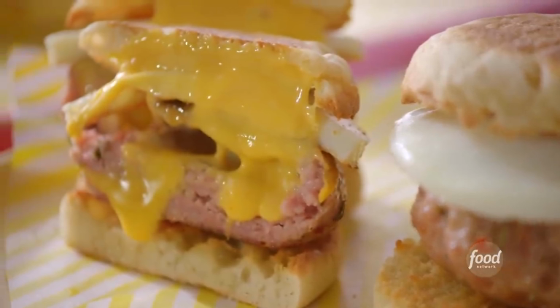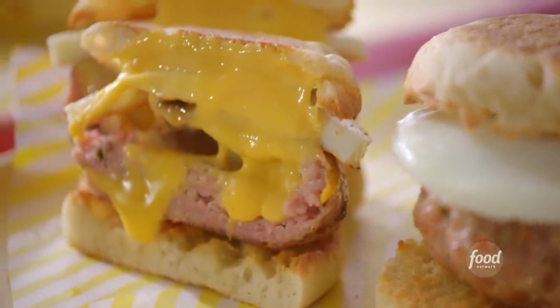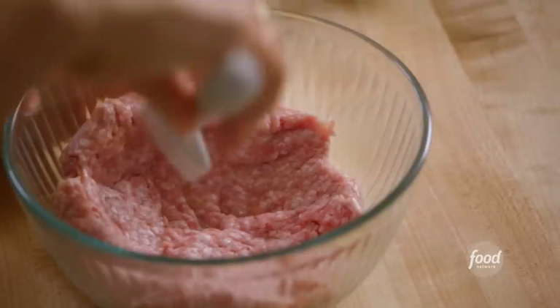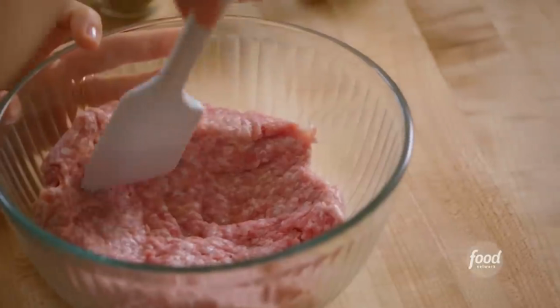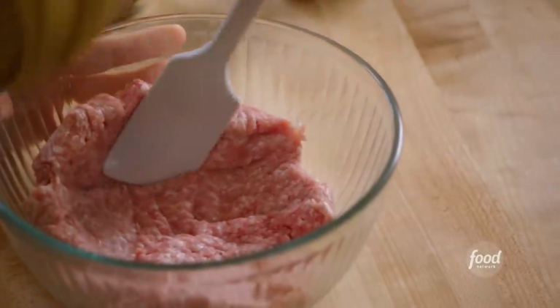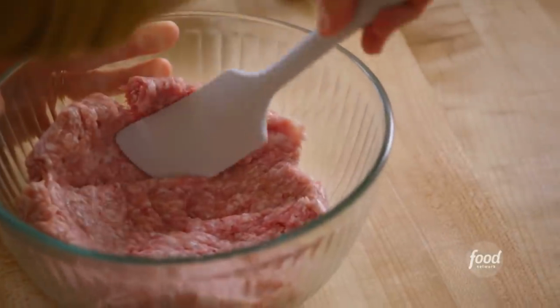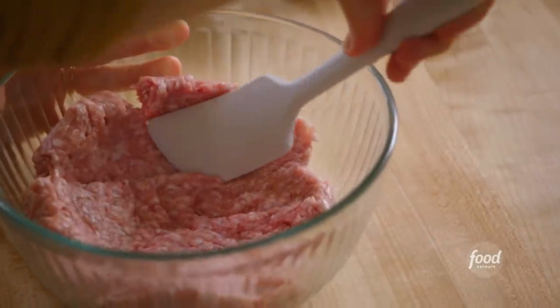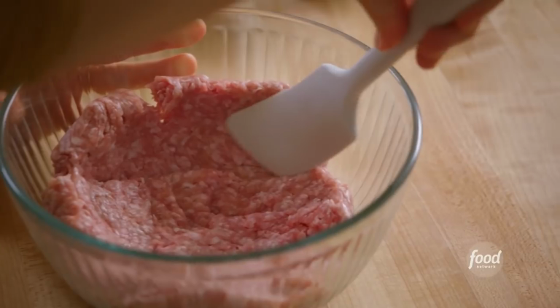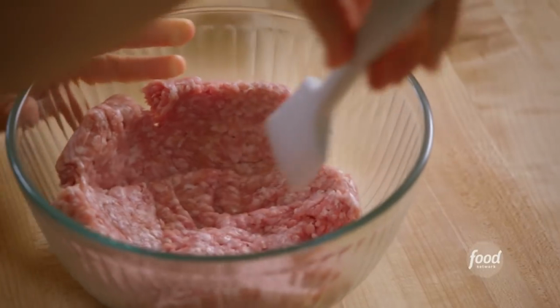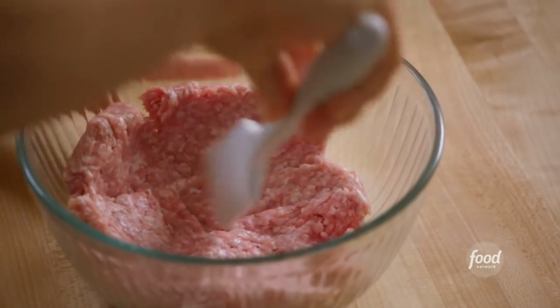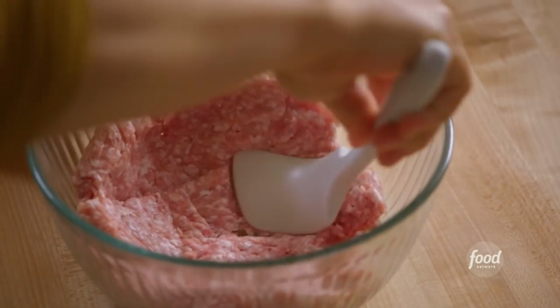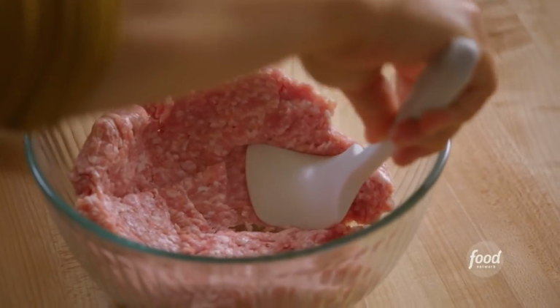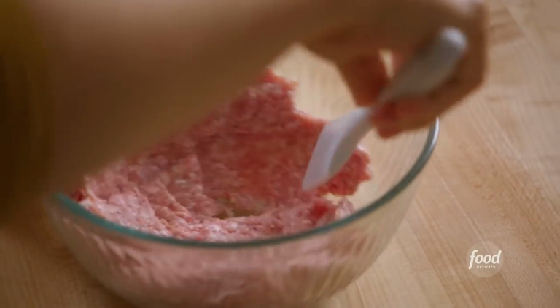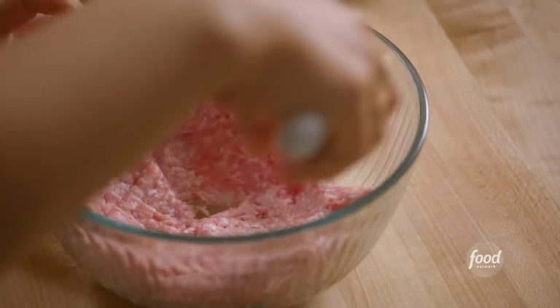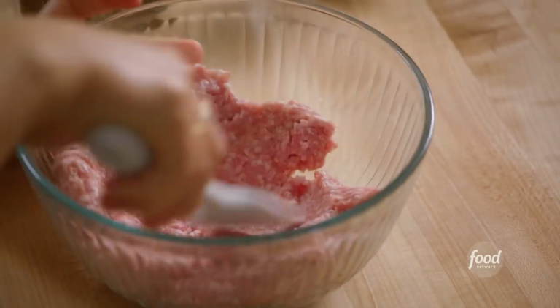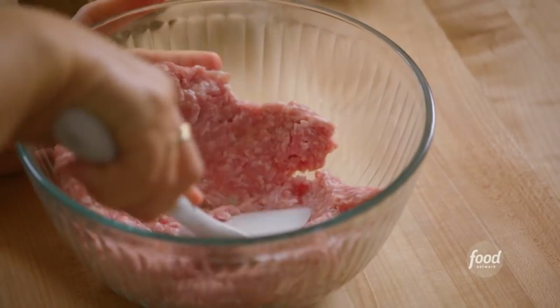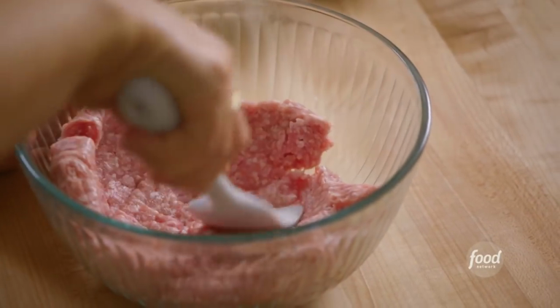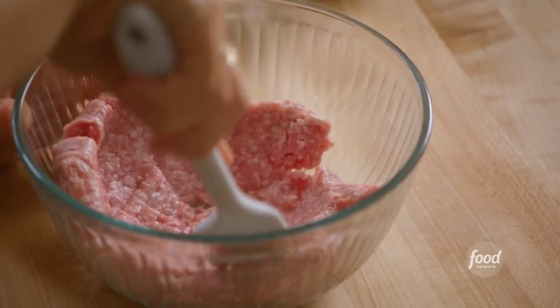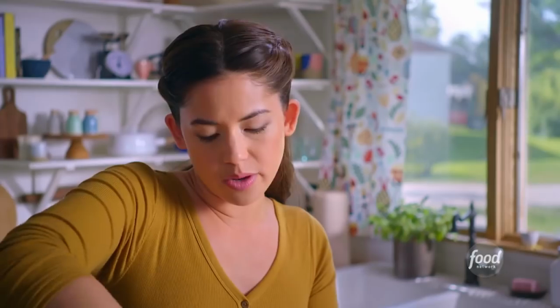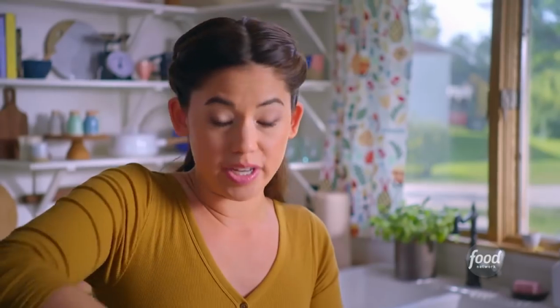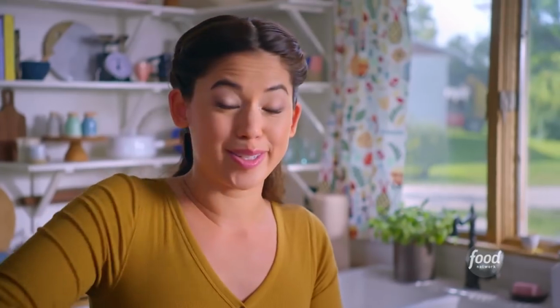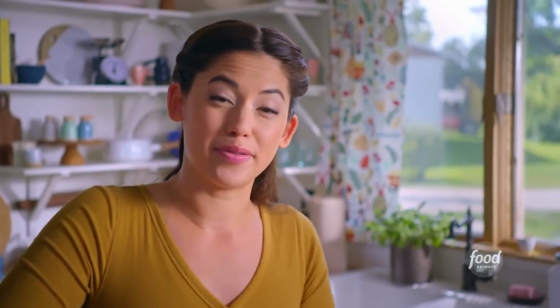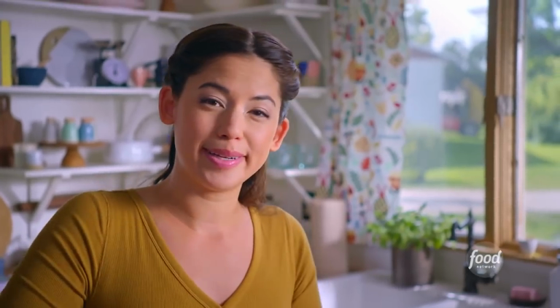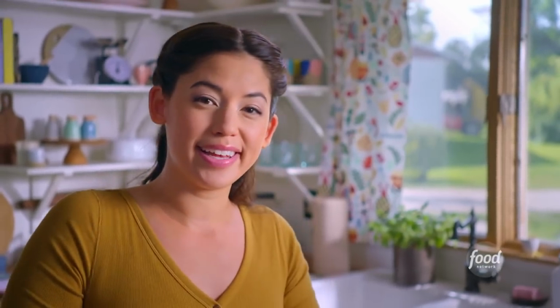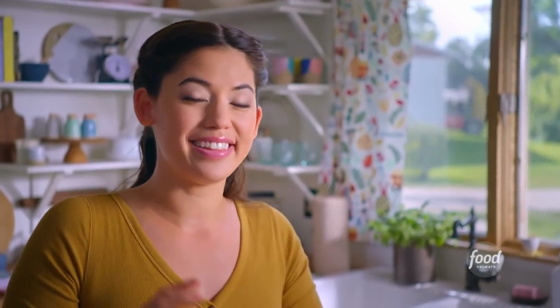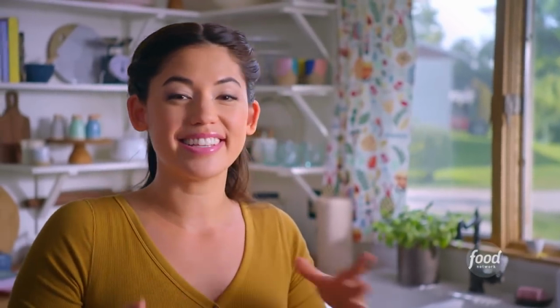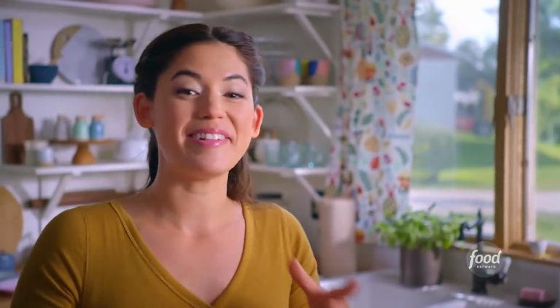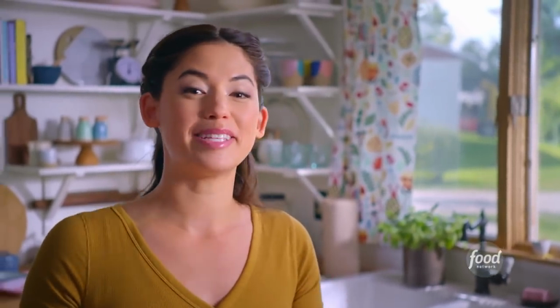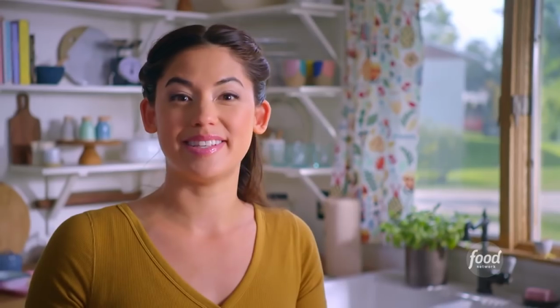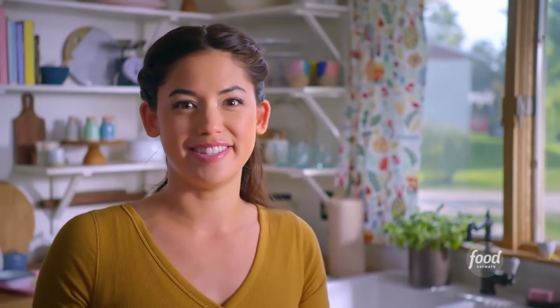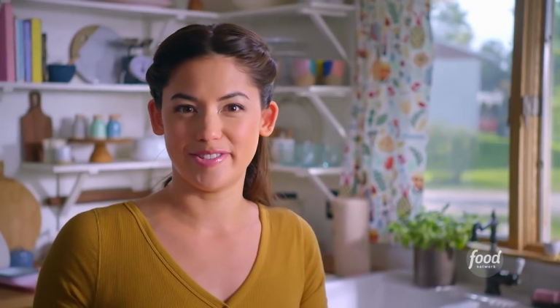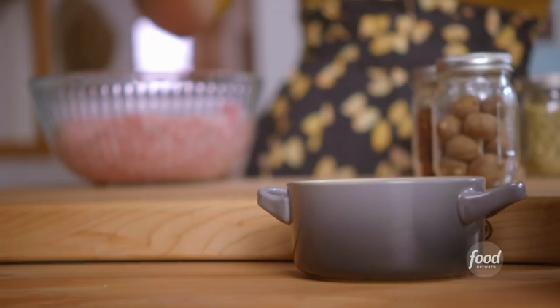To start, I have a pound of ground pork, and I'm spreading it out in my bowl to increase the surface area, and that's gonna help the spices distribute.